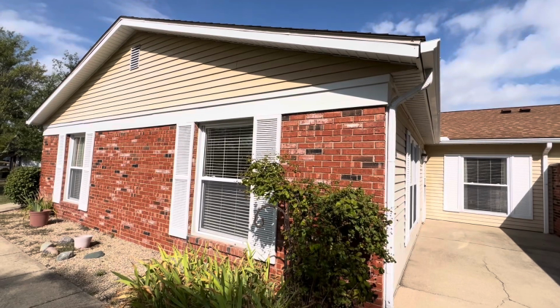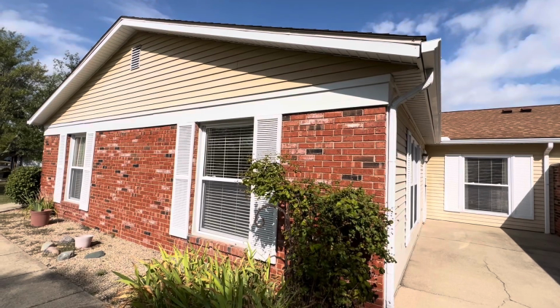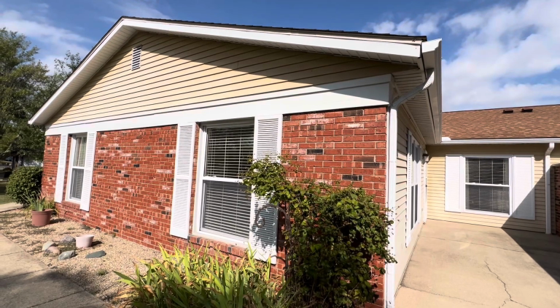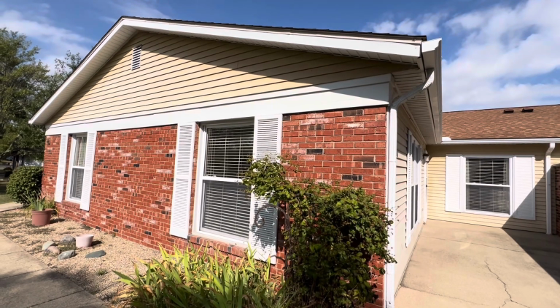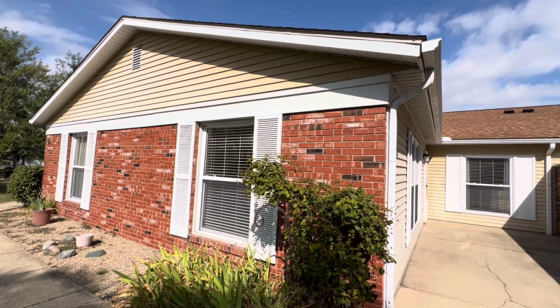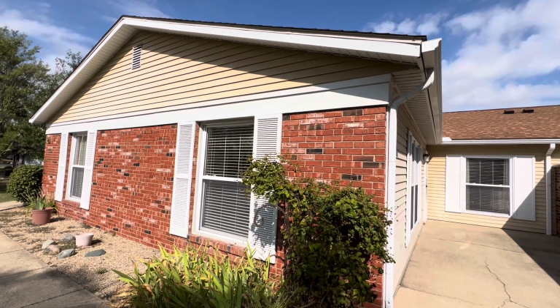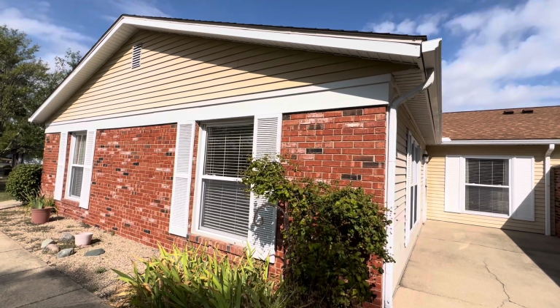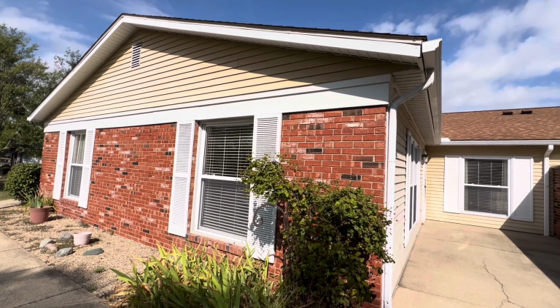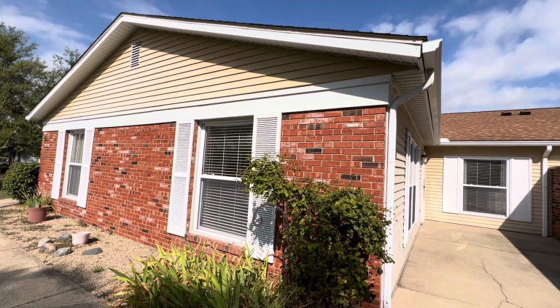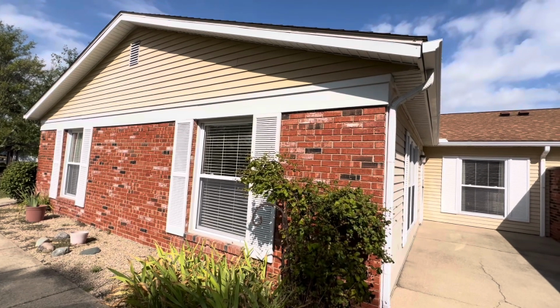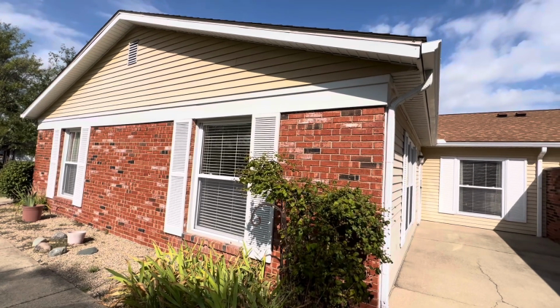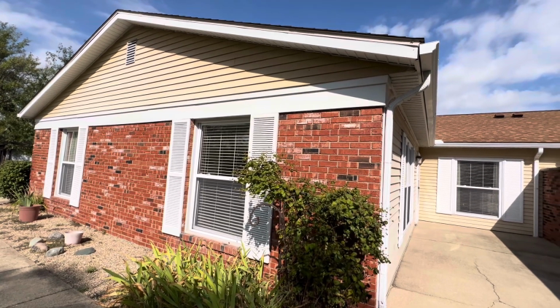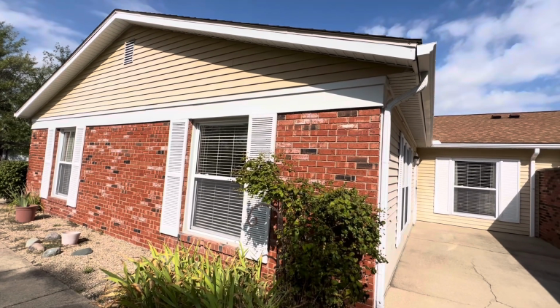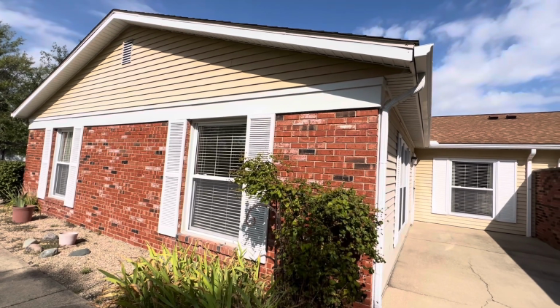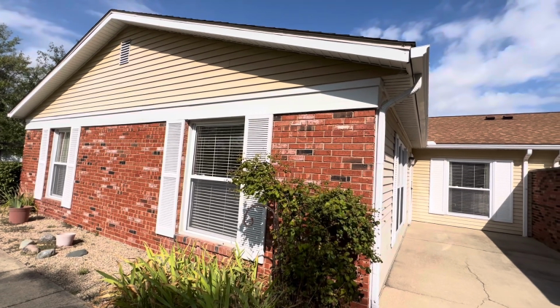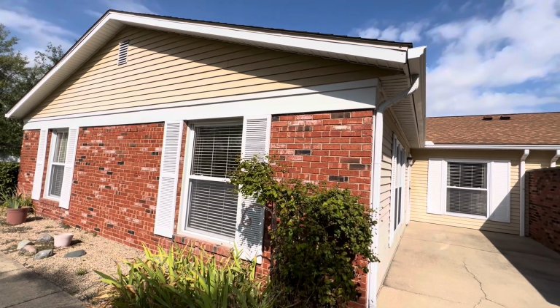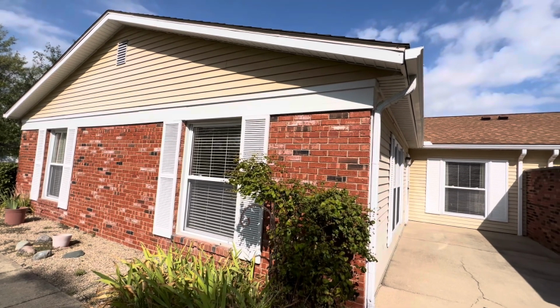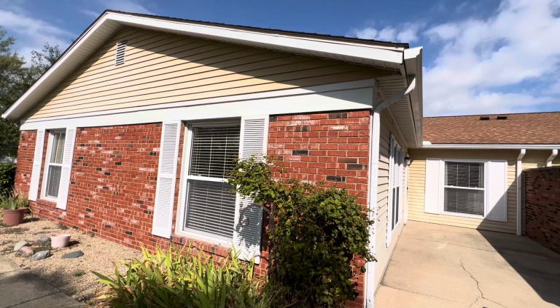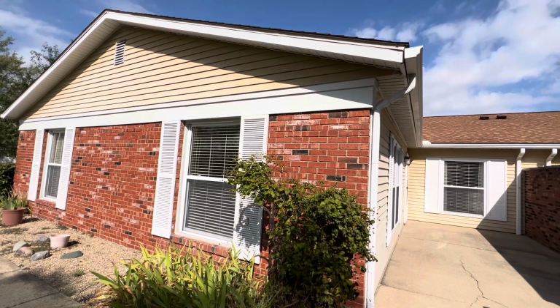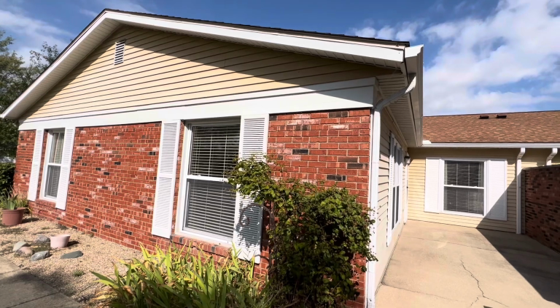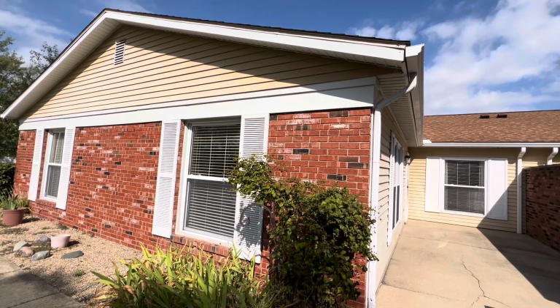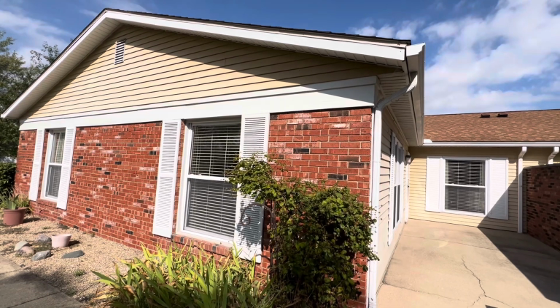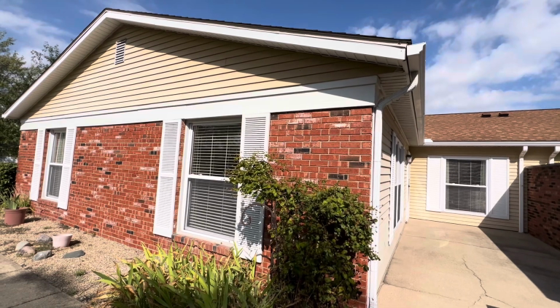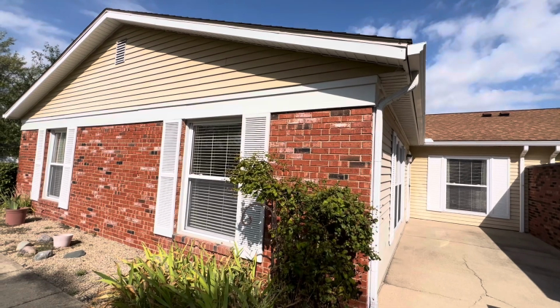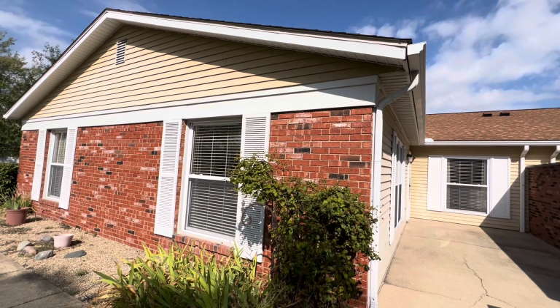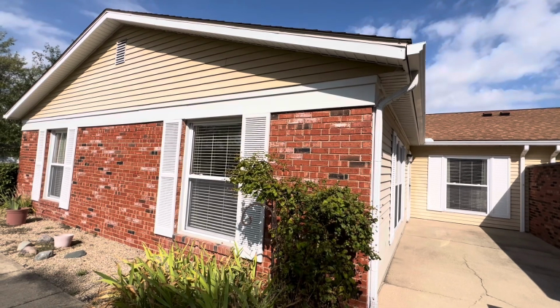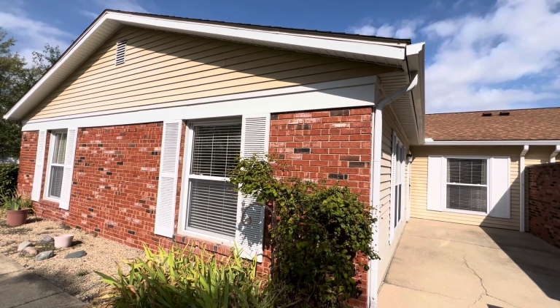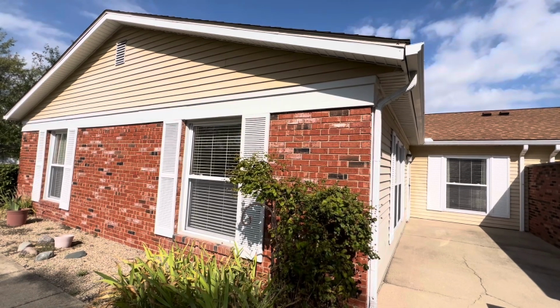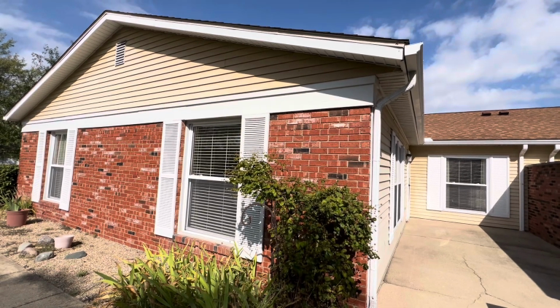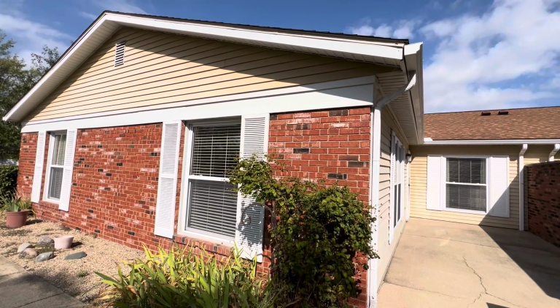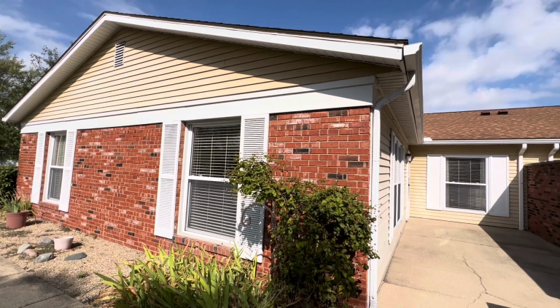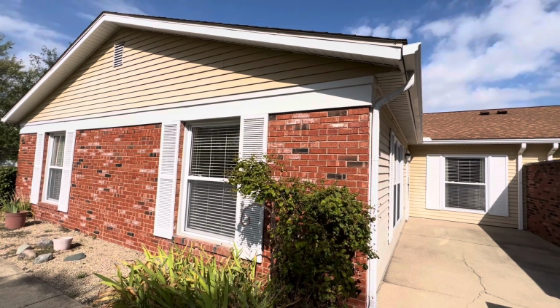Hey everybody, Deb Chamorro Realtor here. I am in one of my favorite condo villages in Monroe County, Sherwood Green.